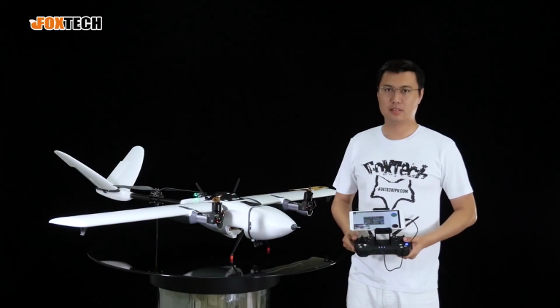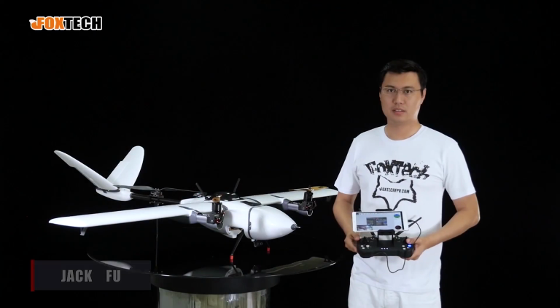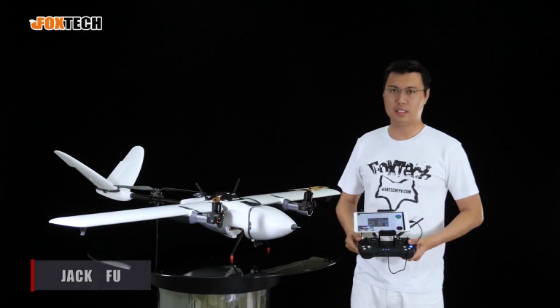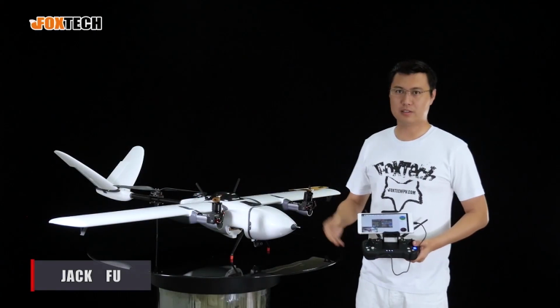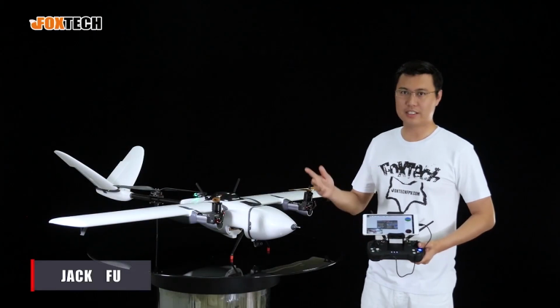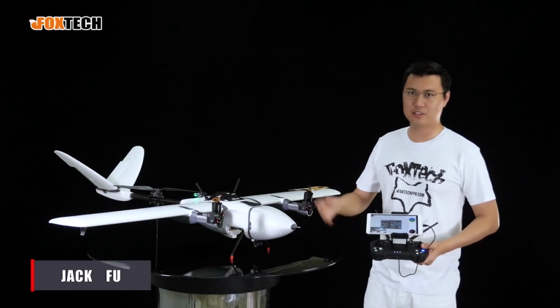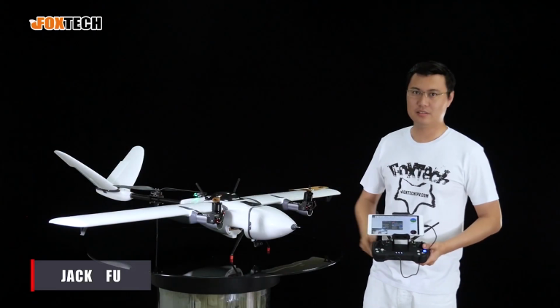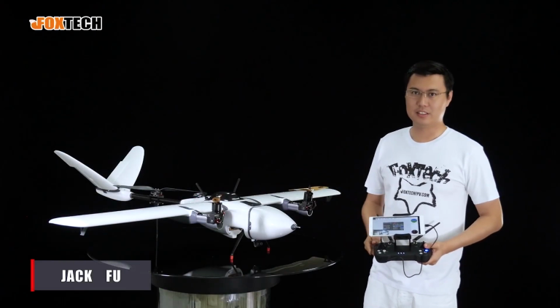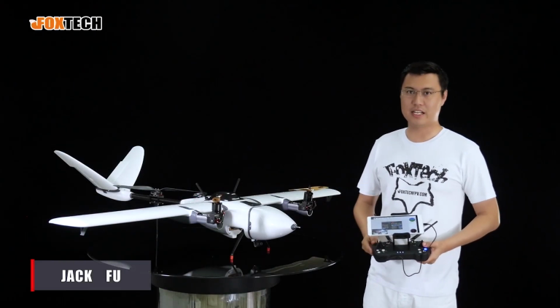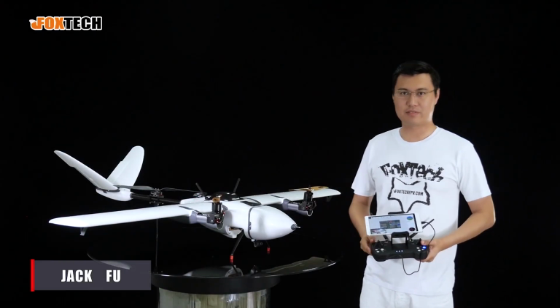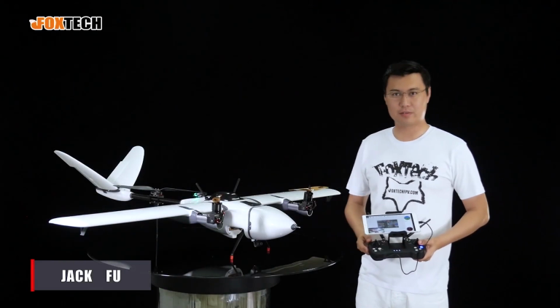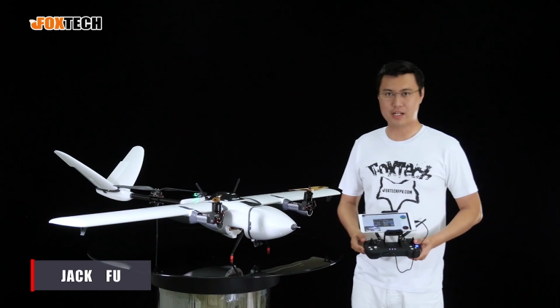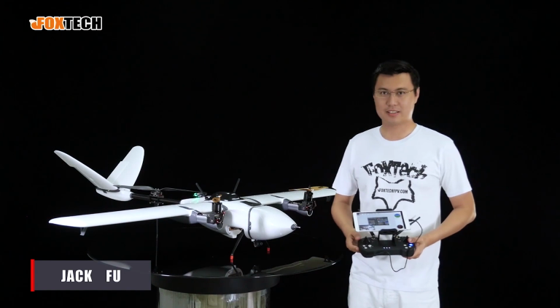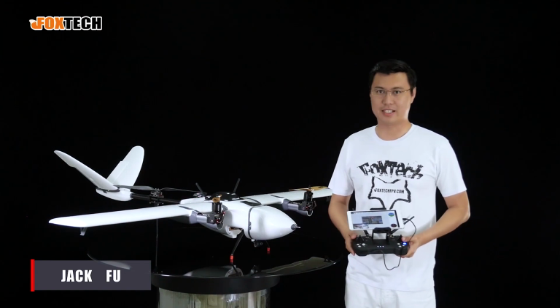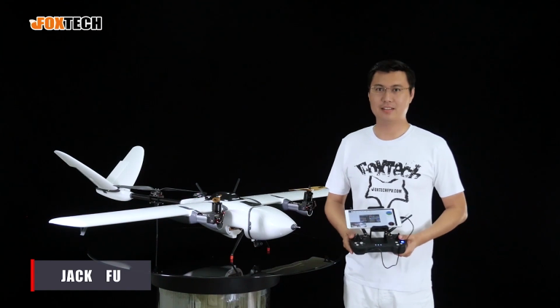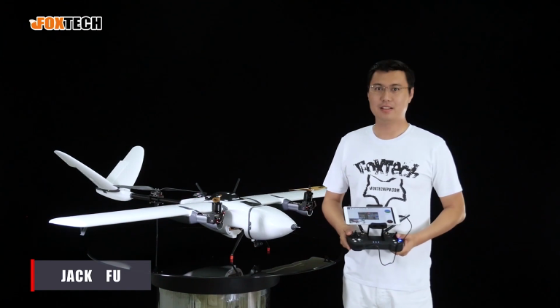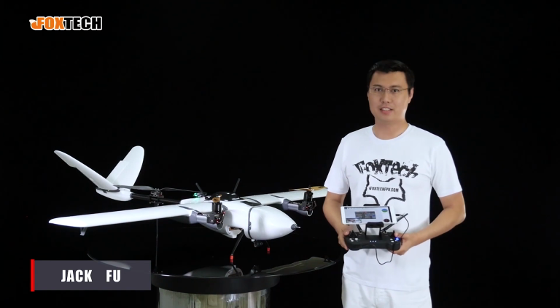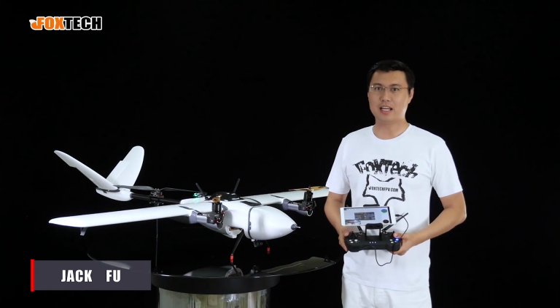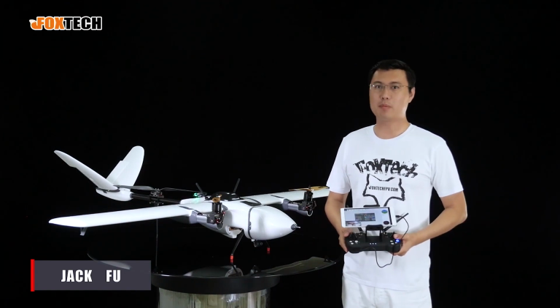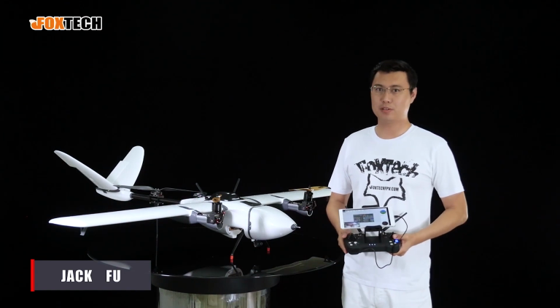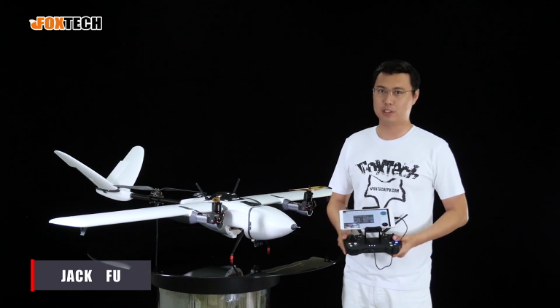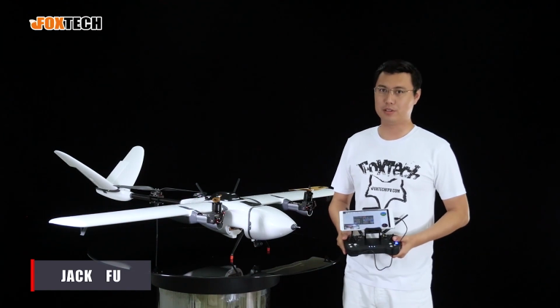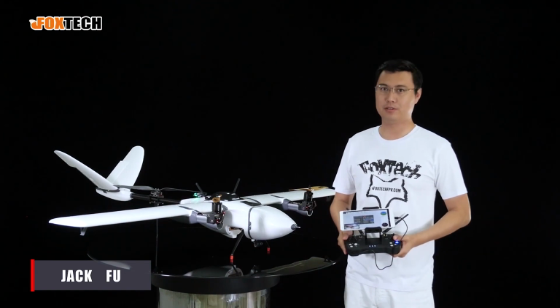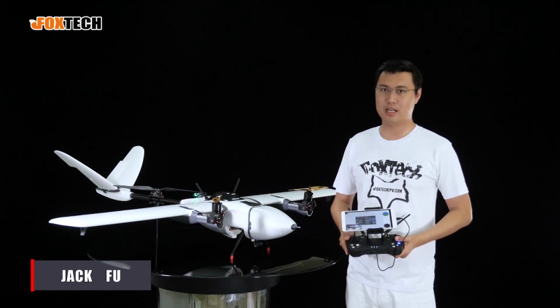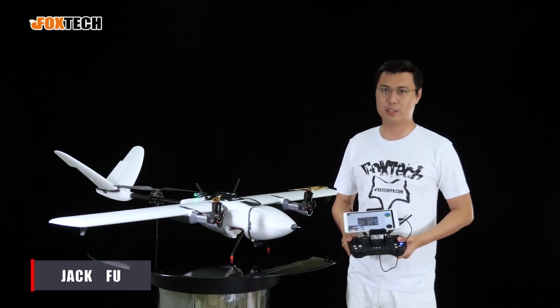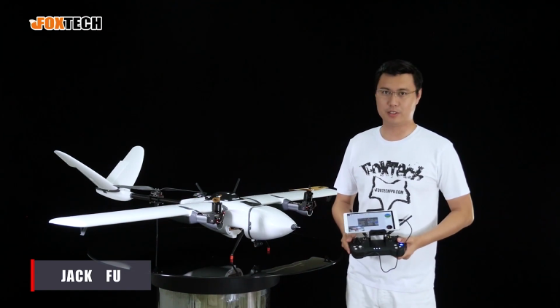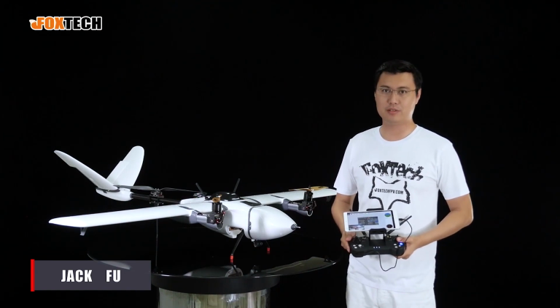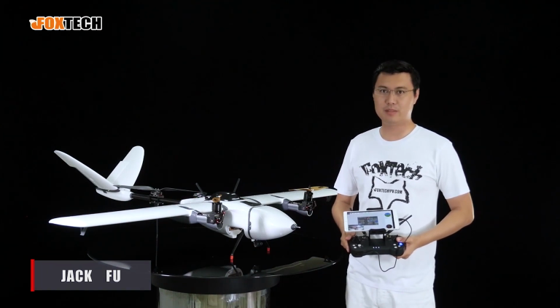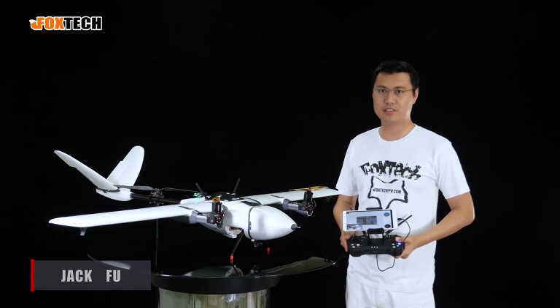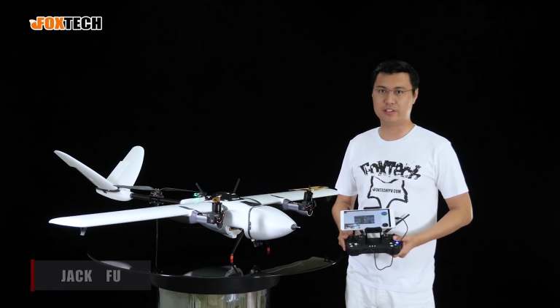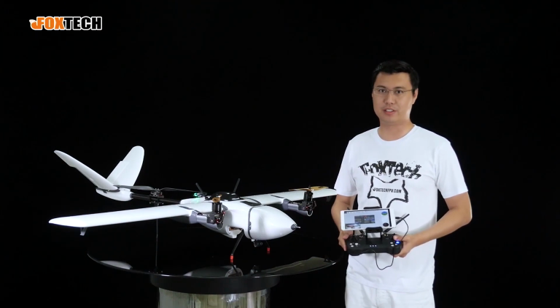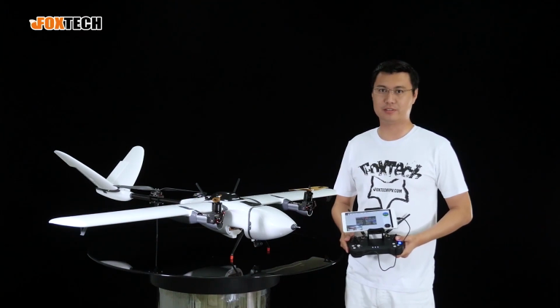Hello guys, Jack from FoxTag. Today I'm going to show you our new Nimbus VTOL.